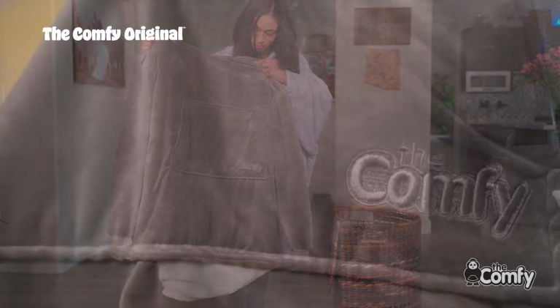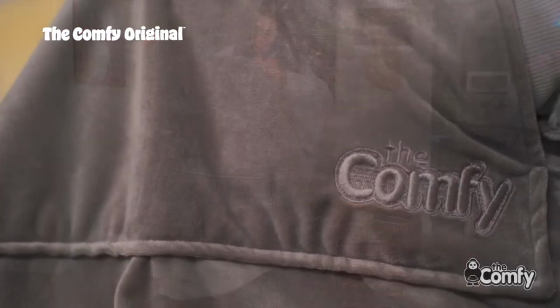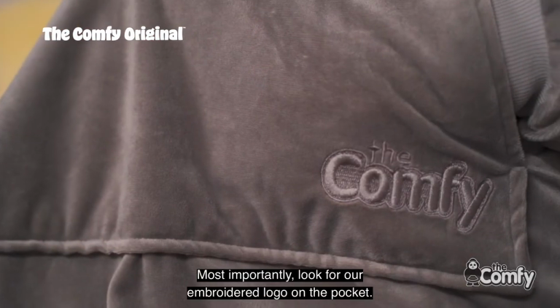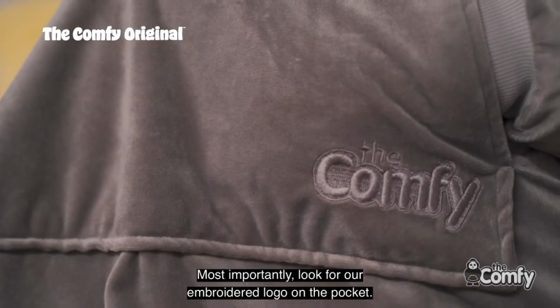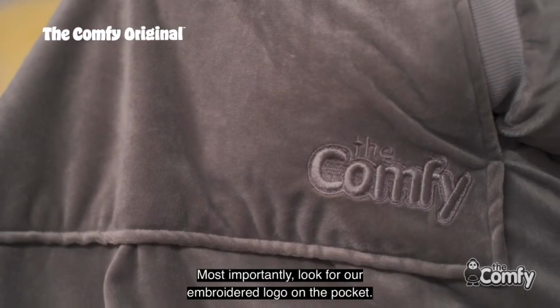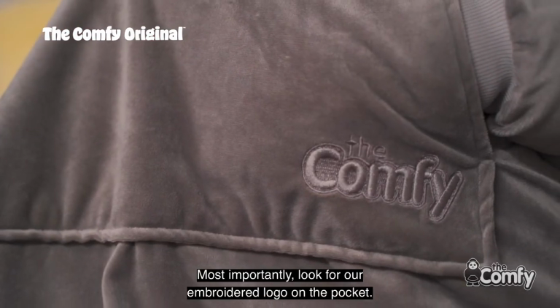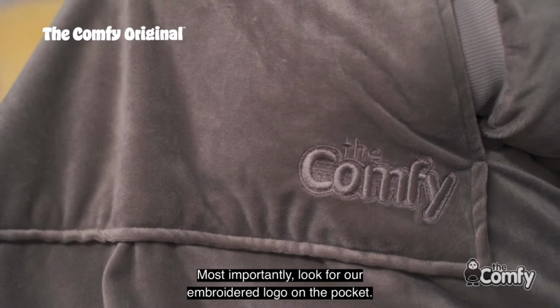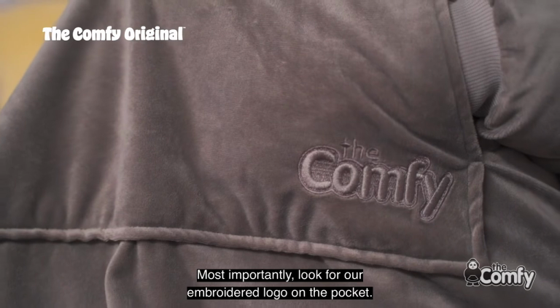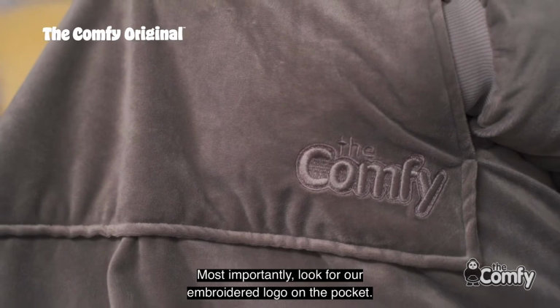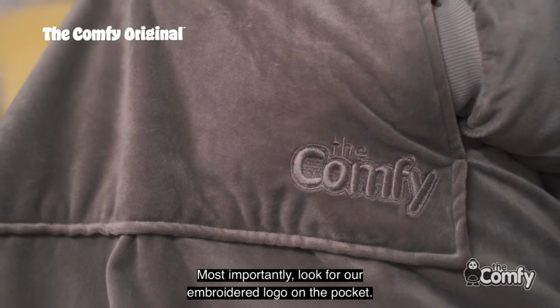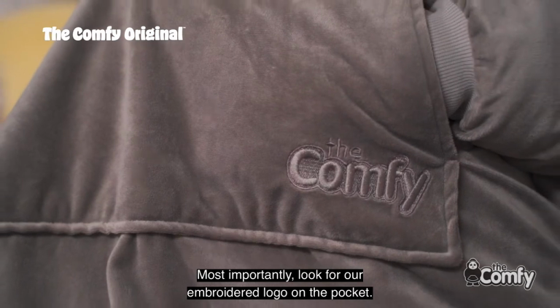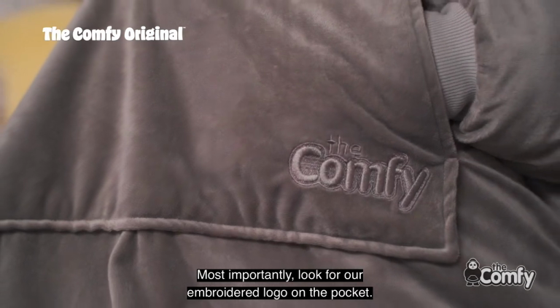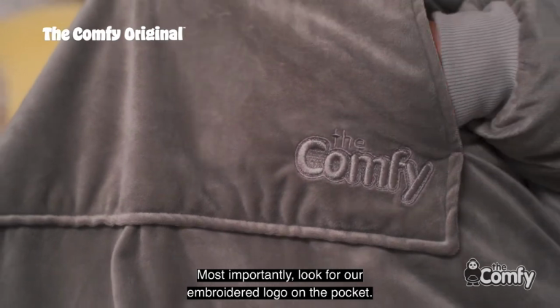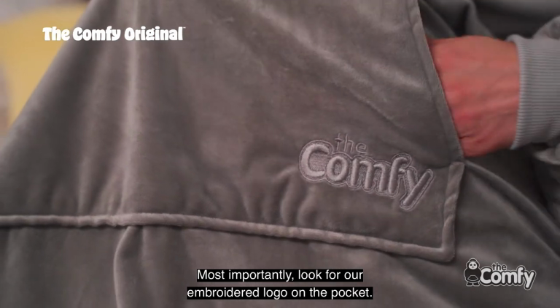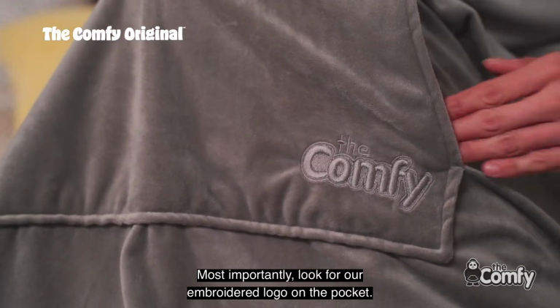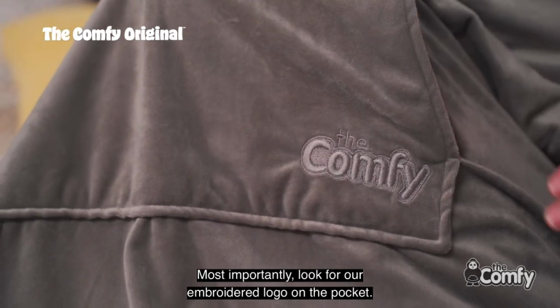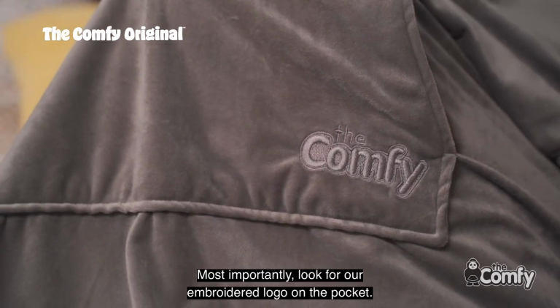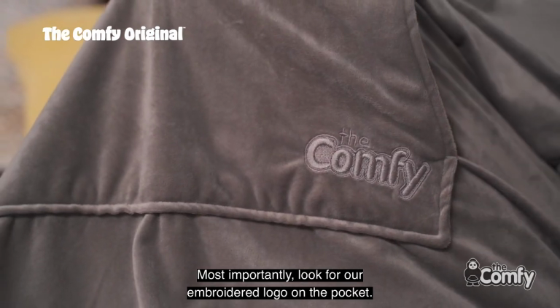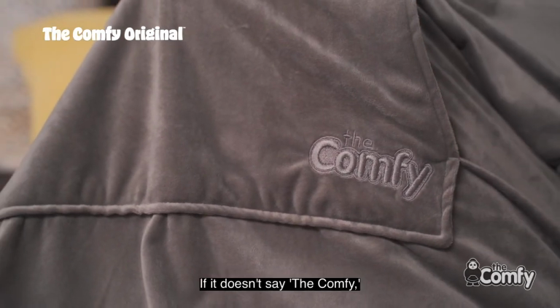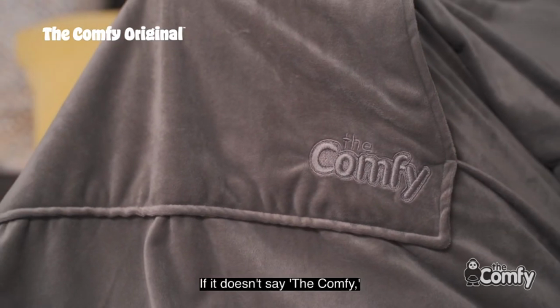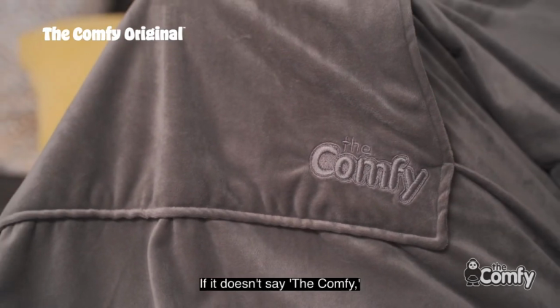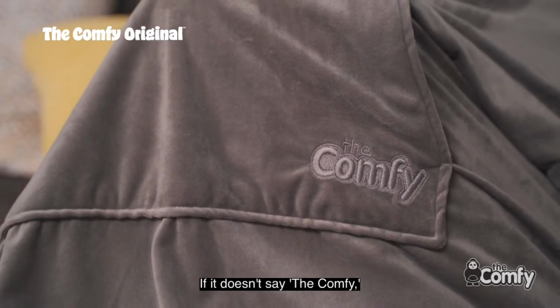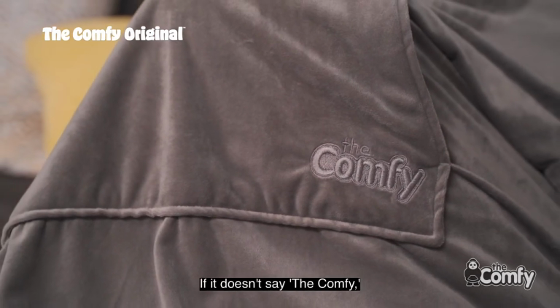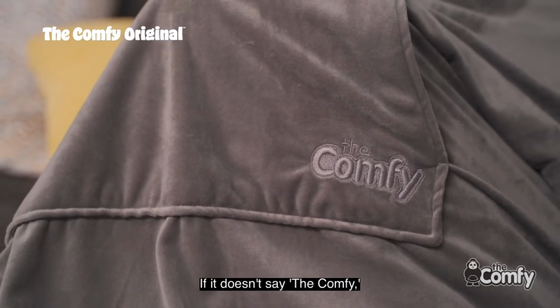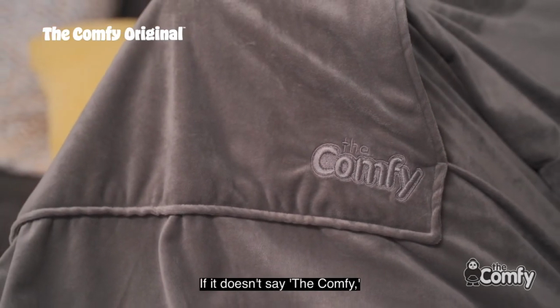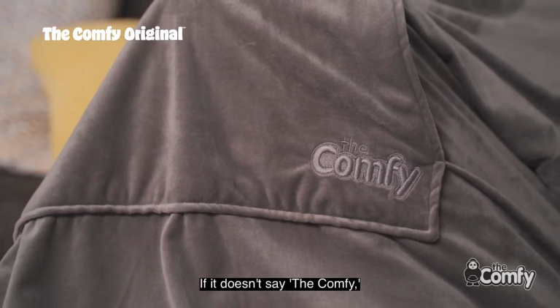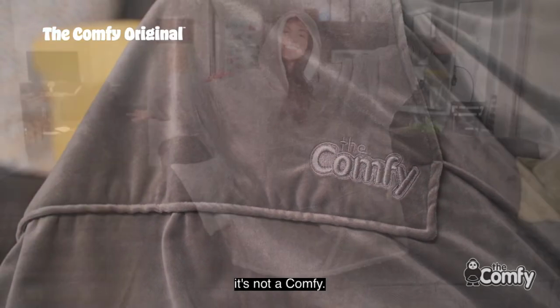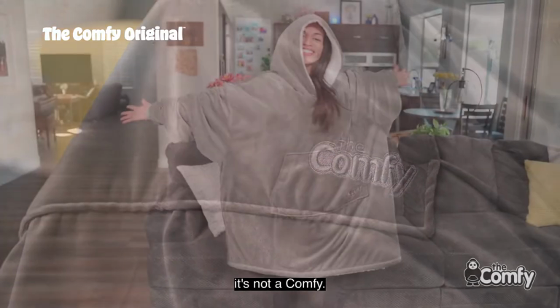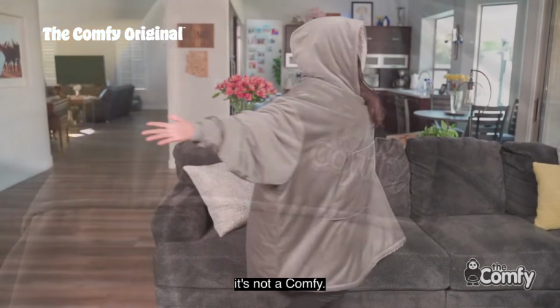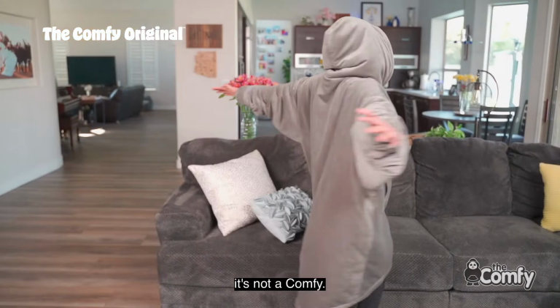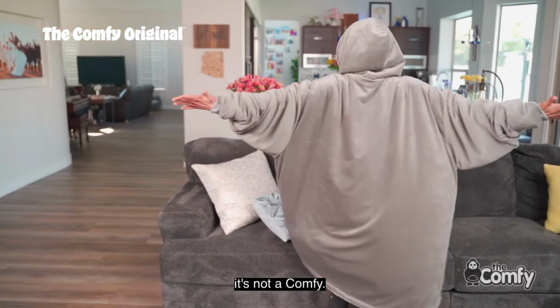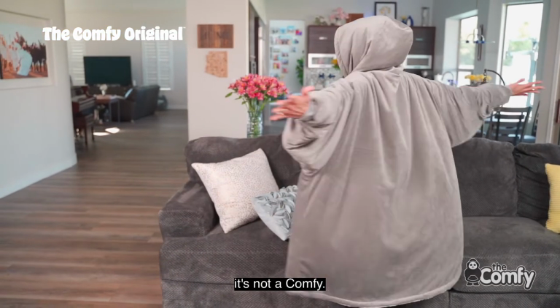Most importantly, look for our embroidered logo on the pocket. If it doesn't say the Comfy, it's not a Comfy.